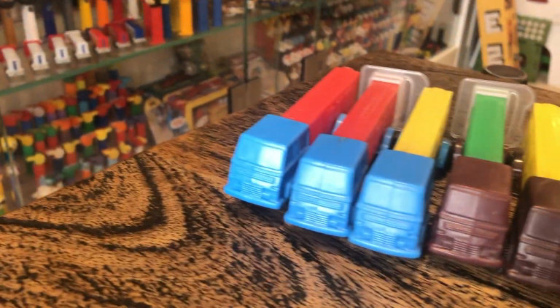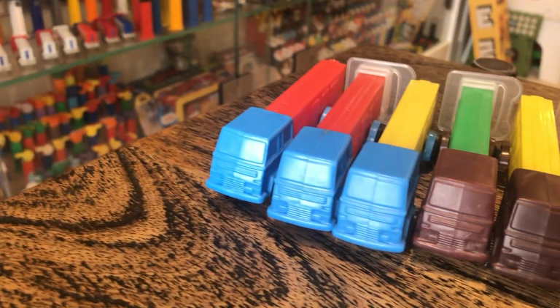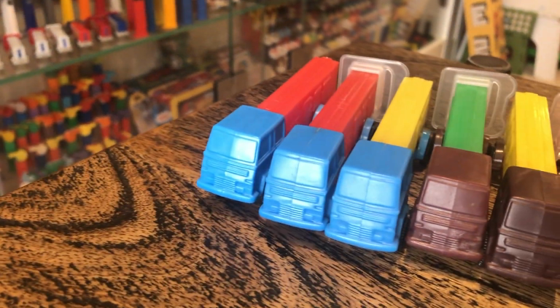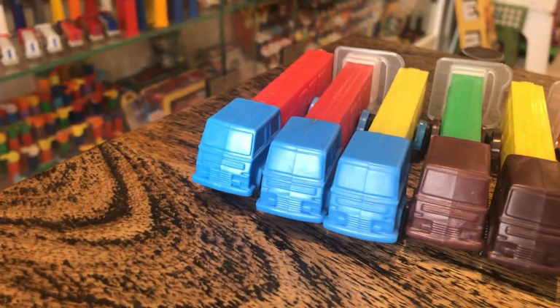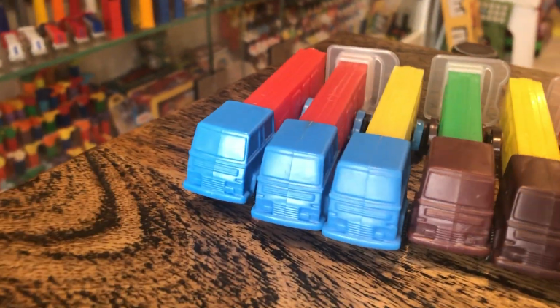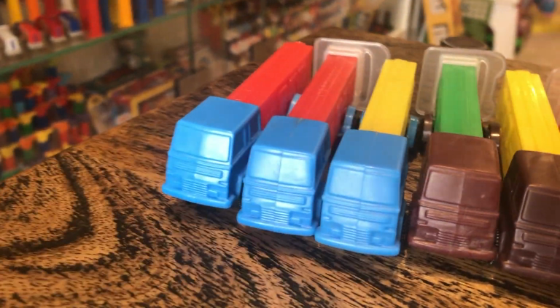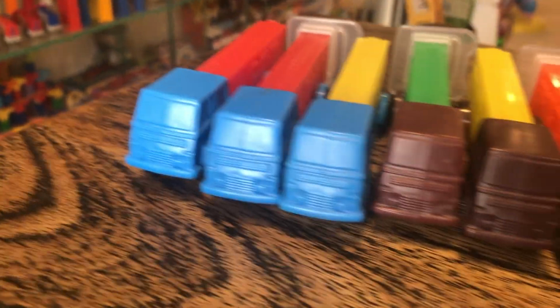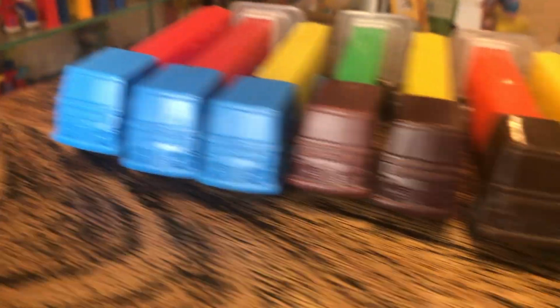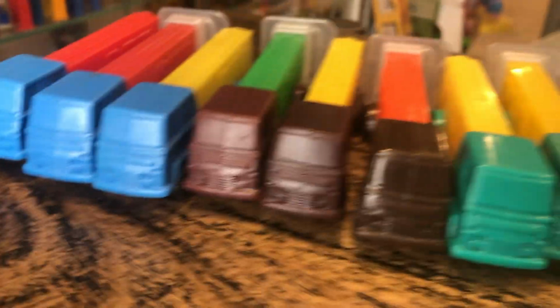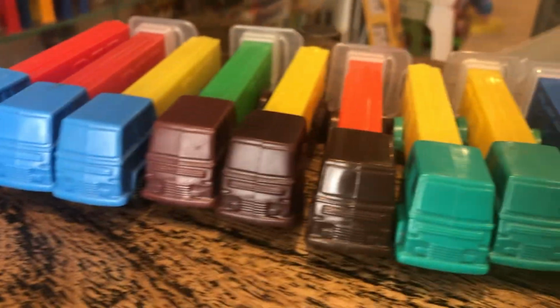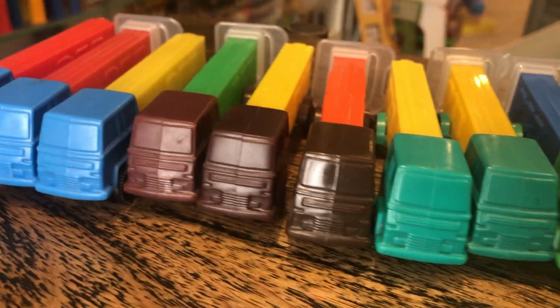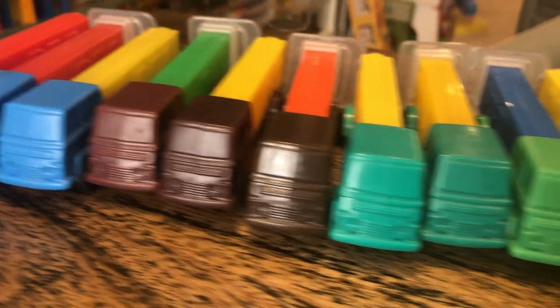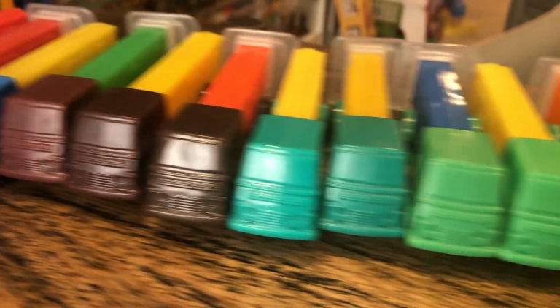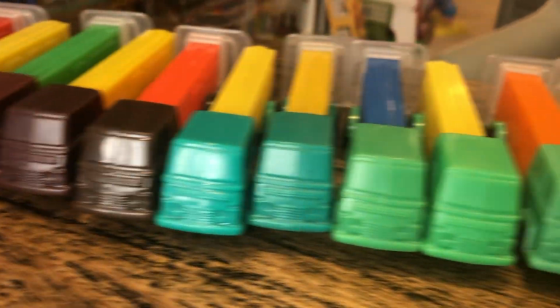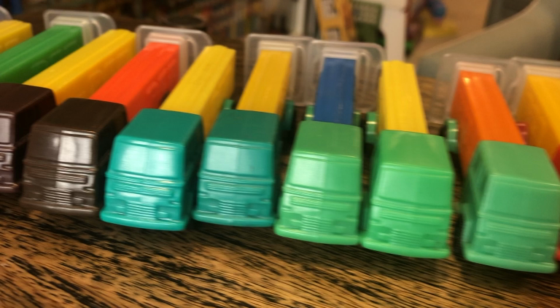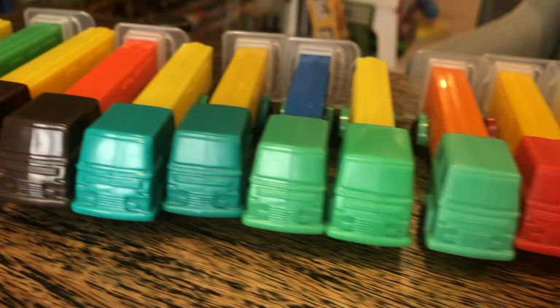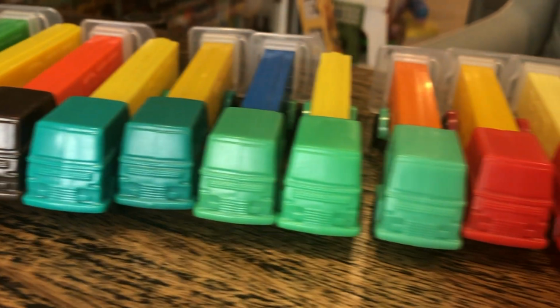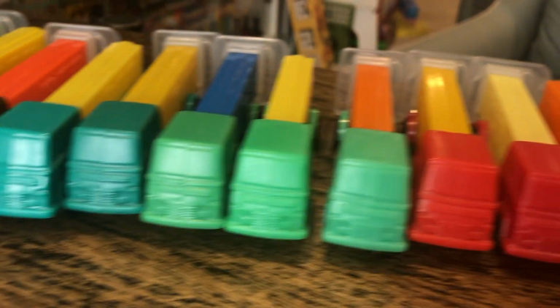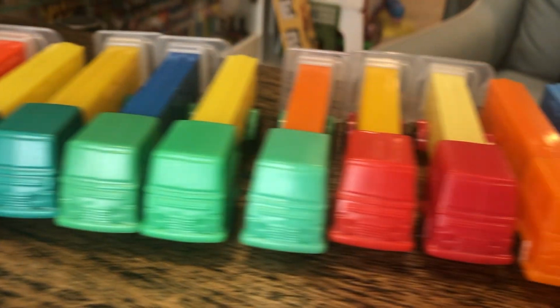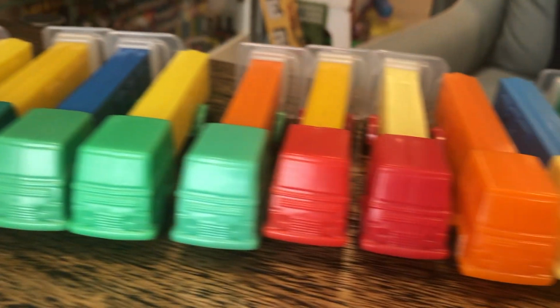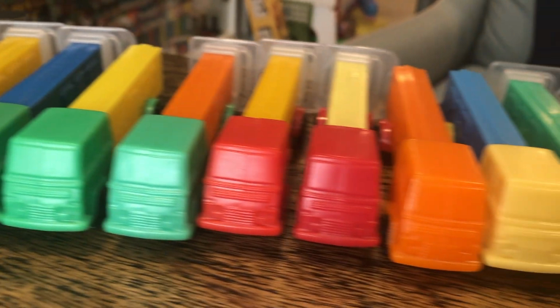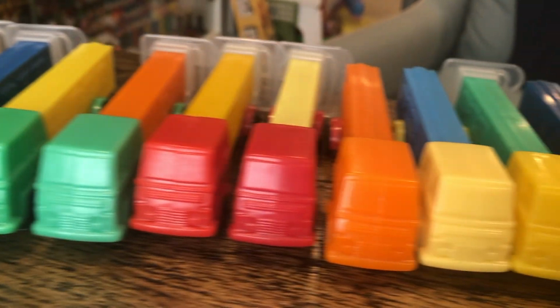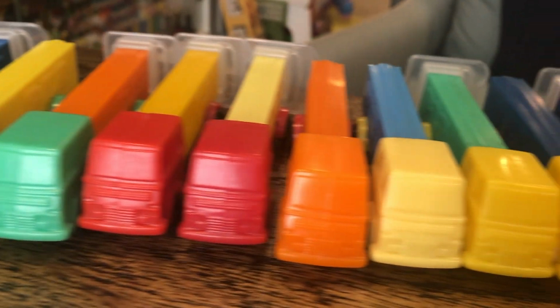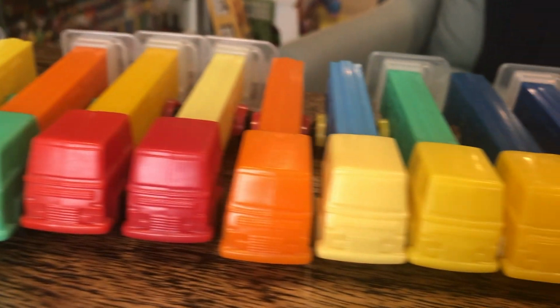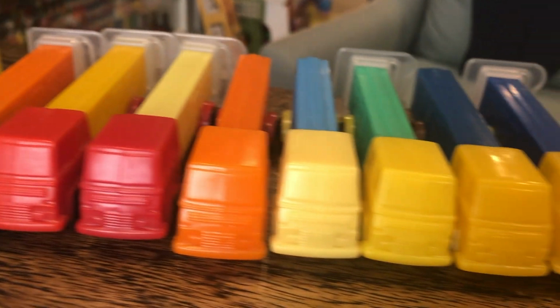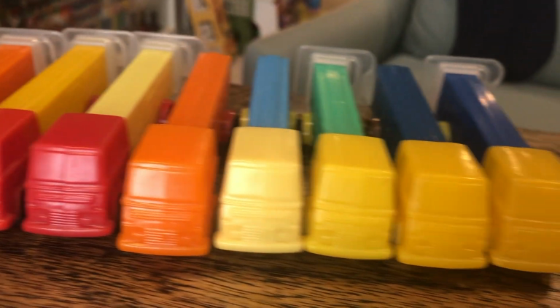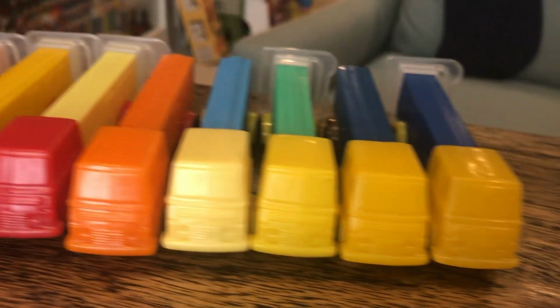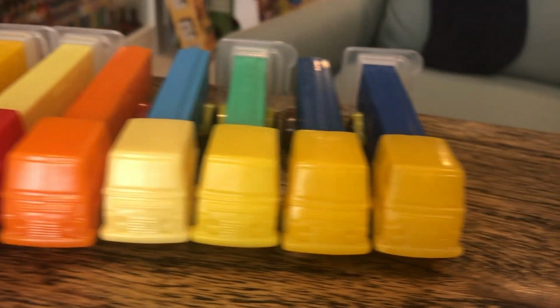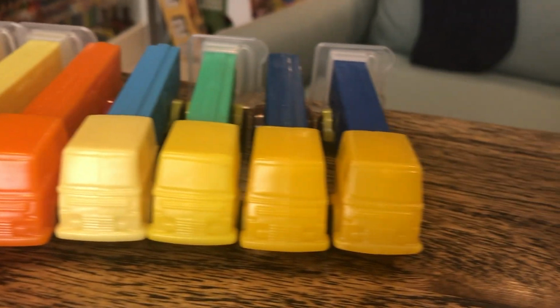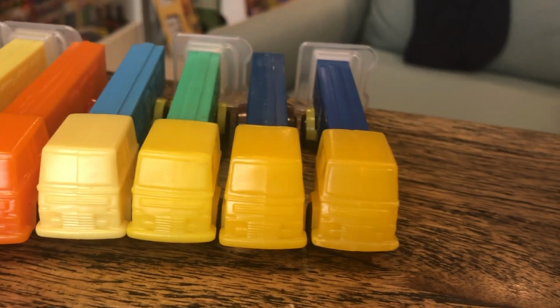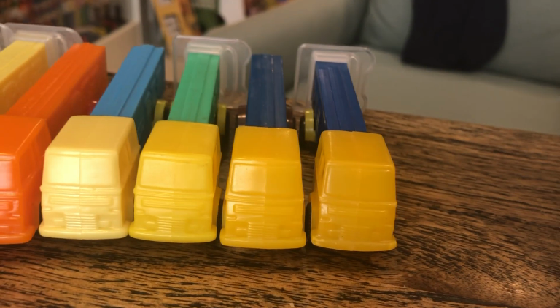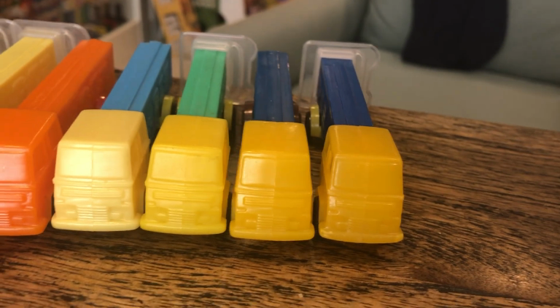We've got blues, we've got browns, we've got greens, reds, orange, and yellow.